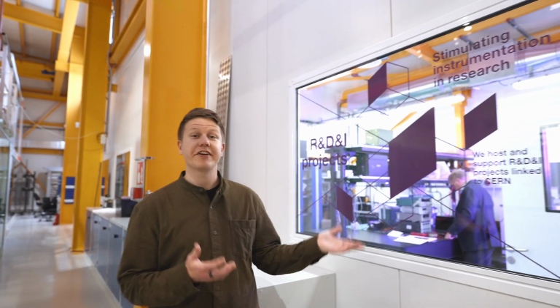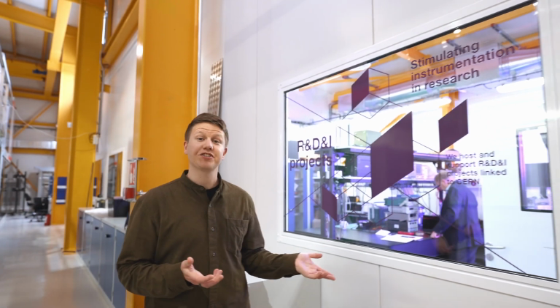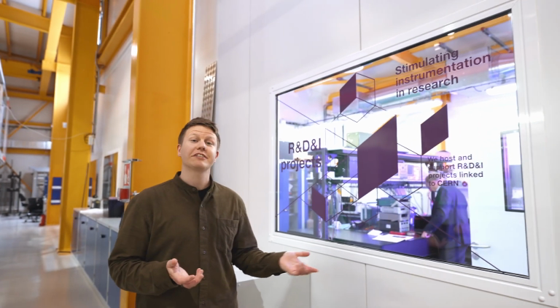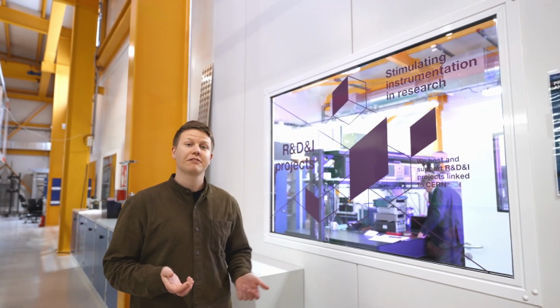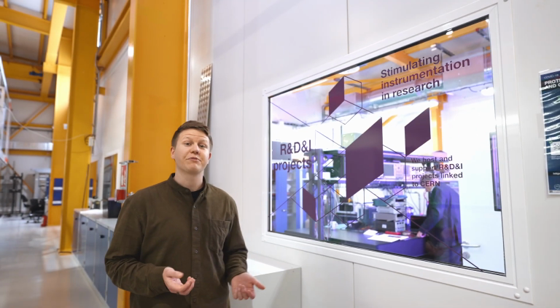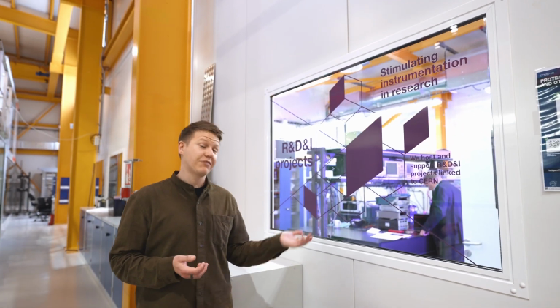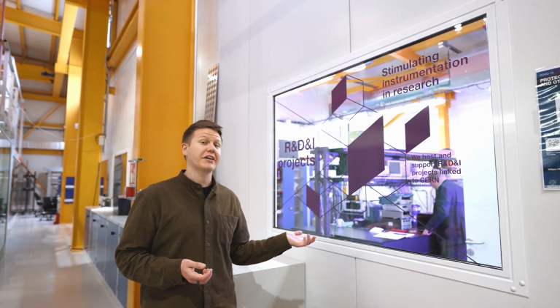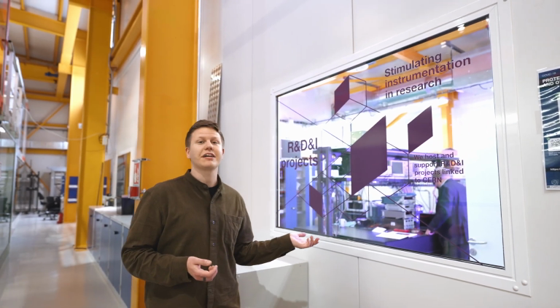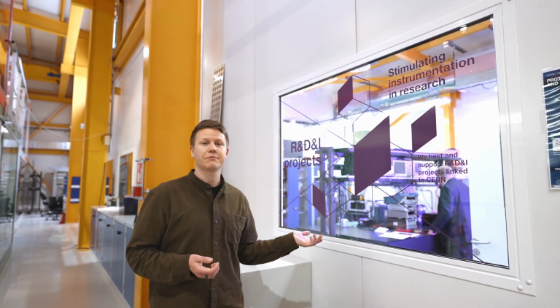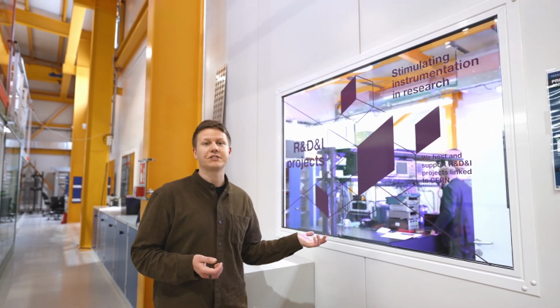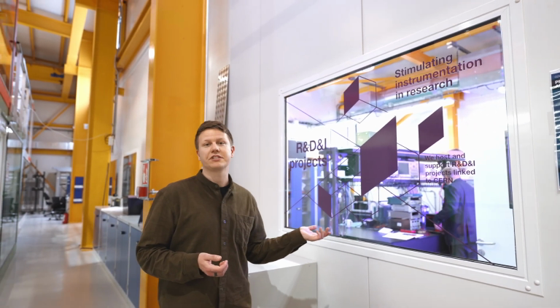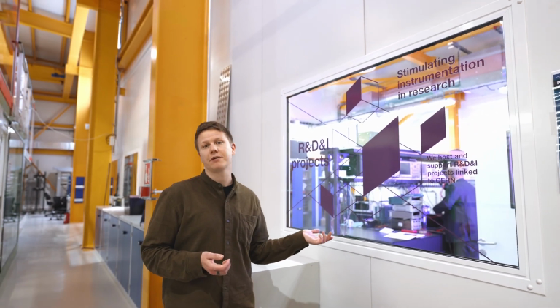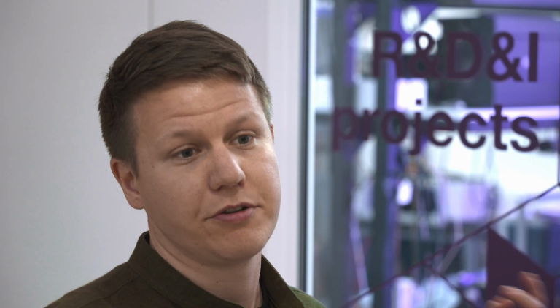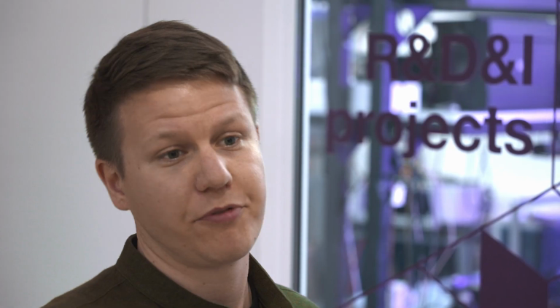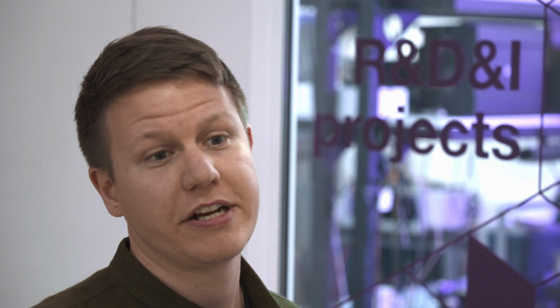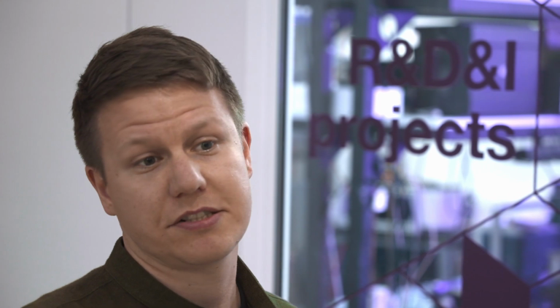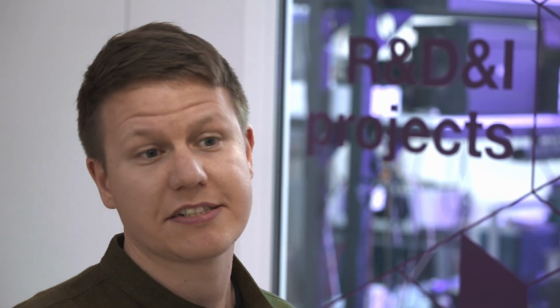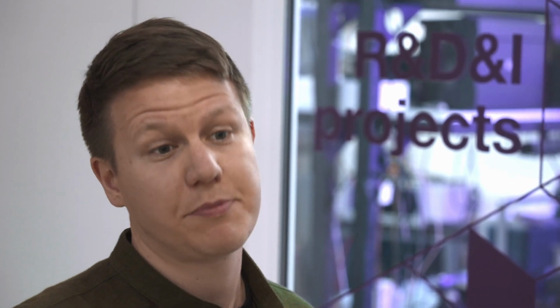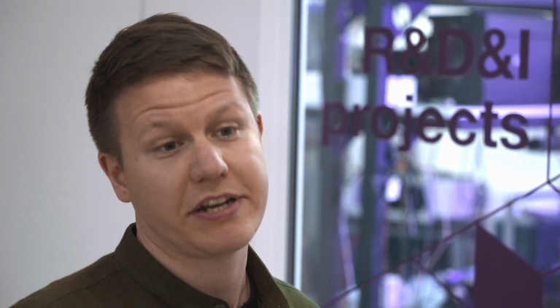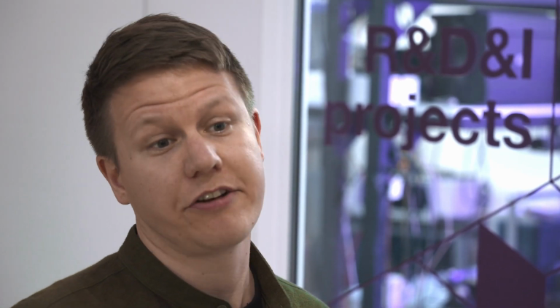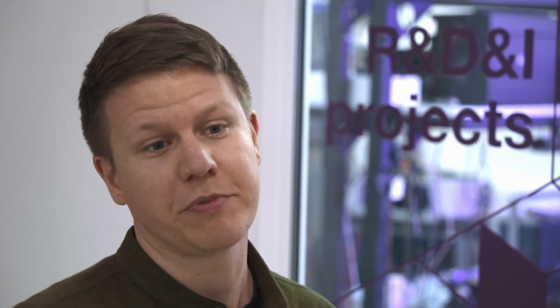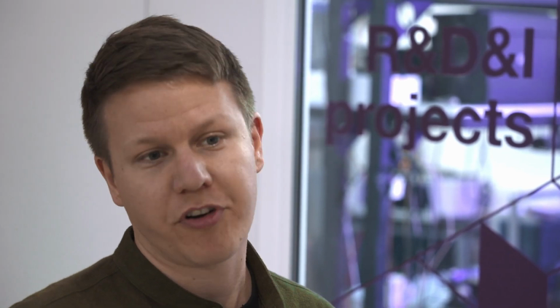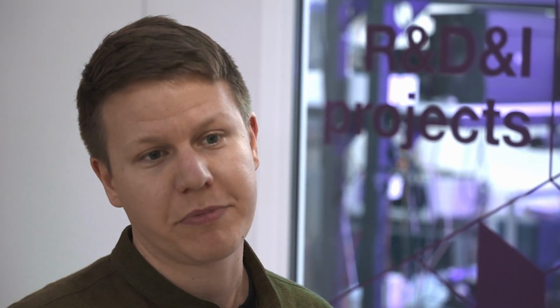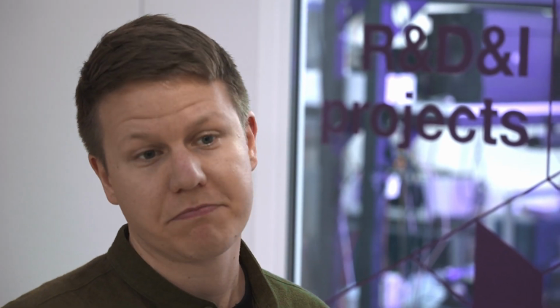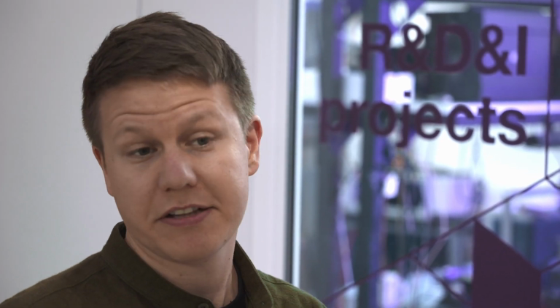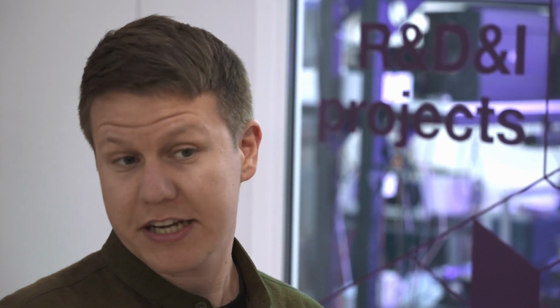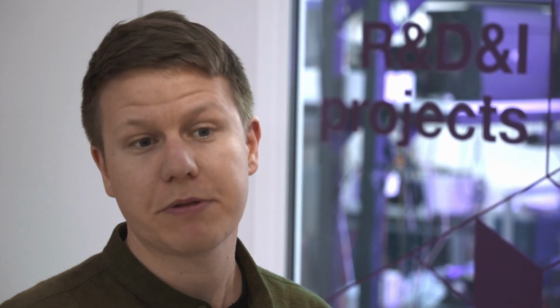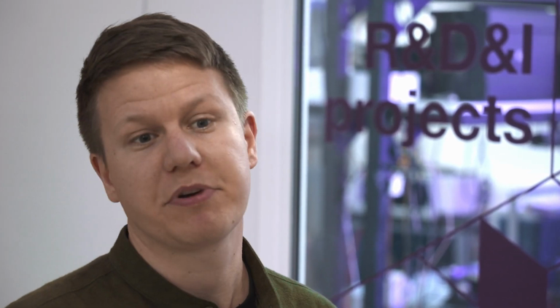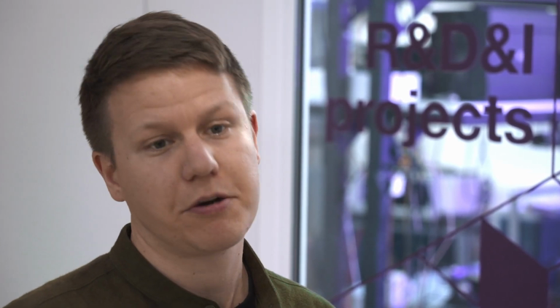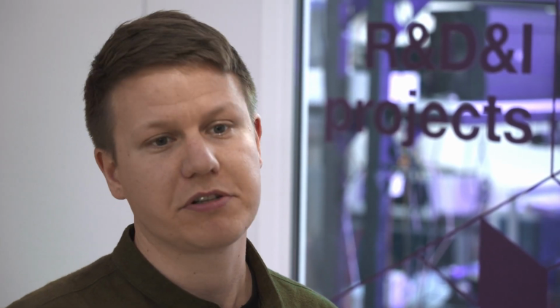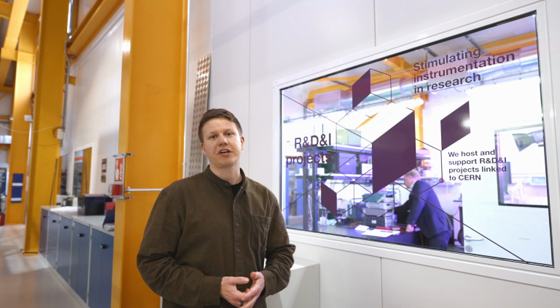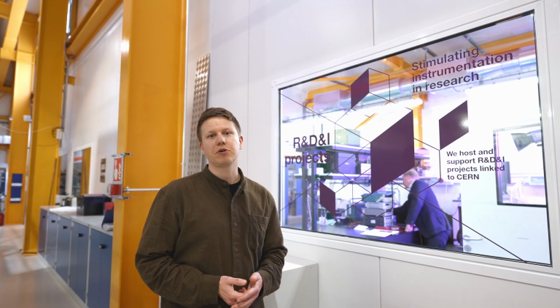Additionally, we have a light lab which is set up to provide a semi clean room environment and it's equipped with an optical table.